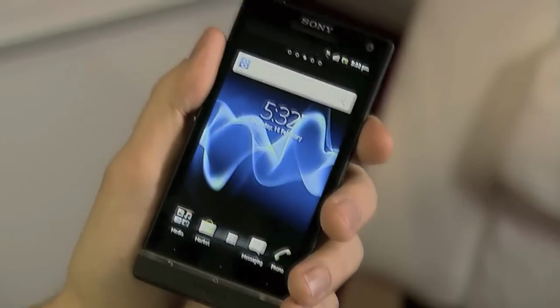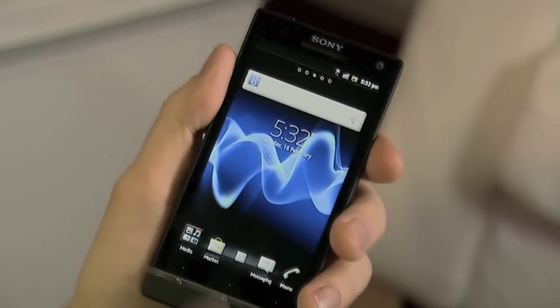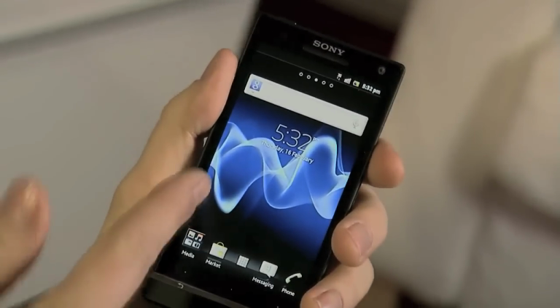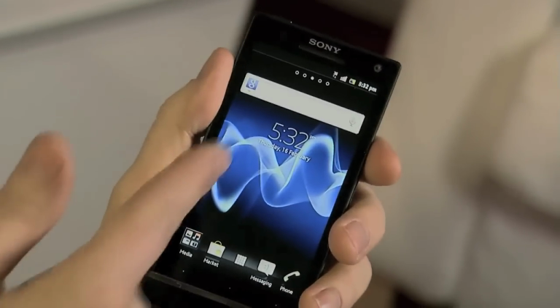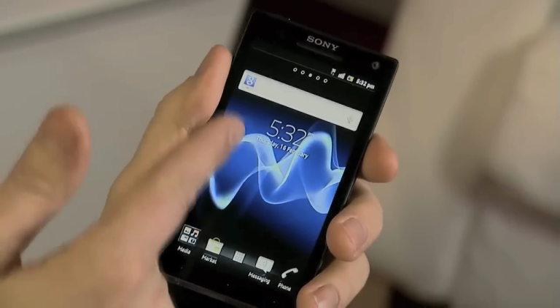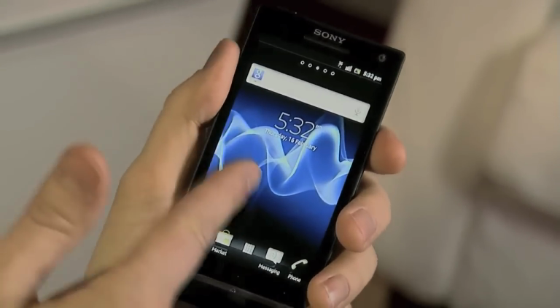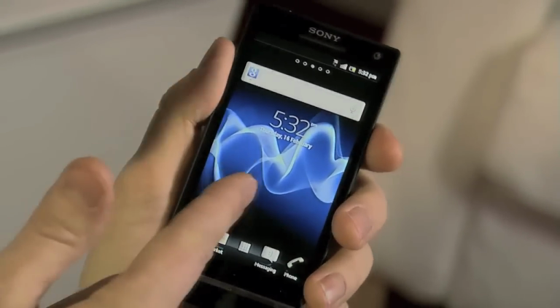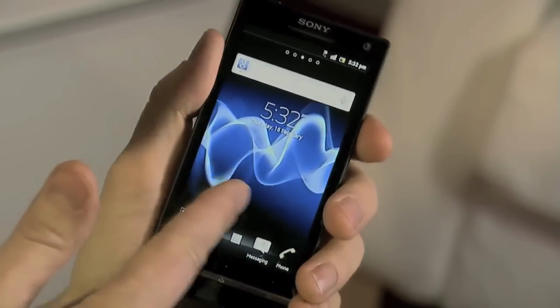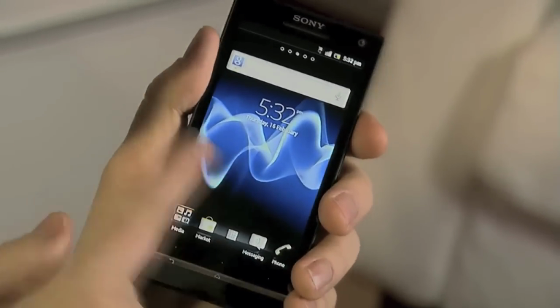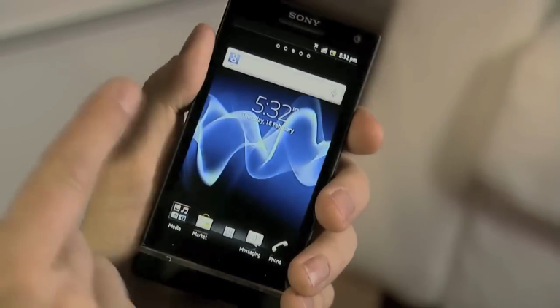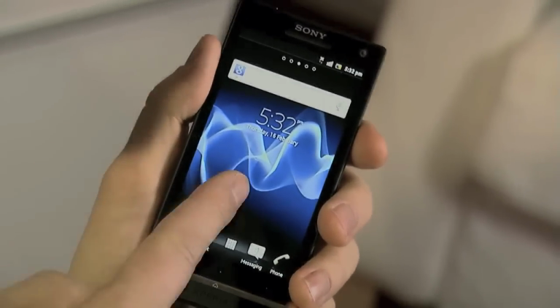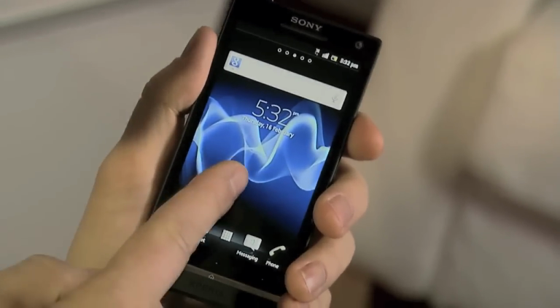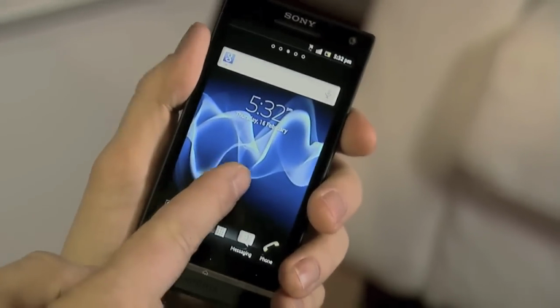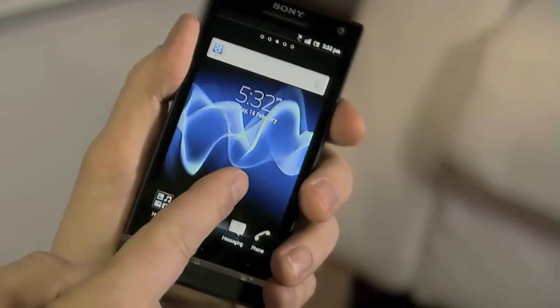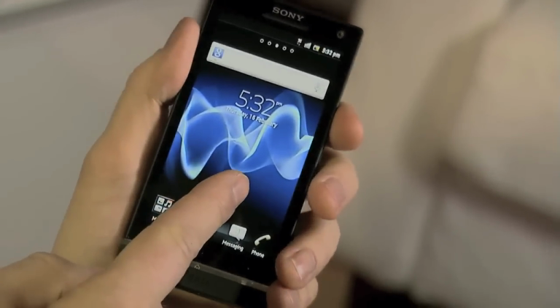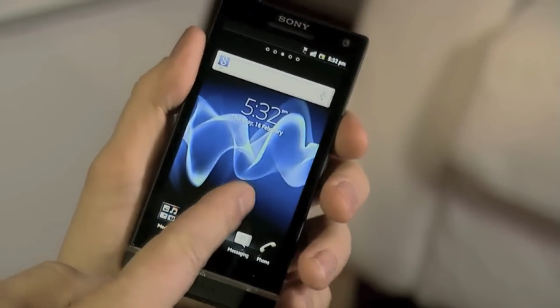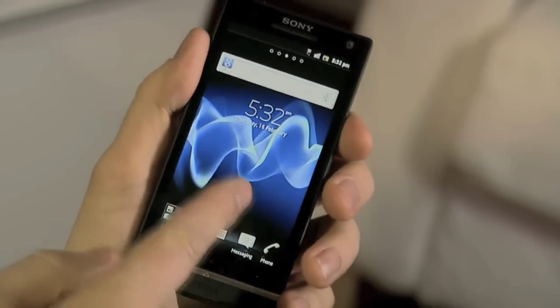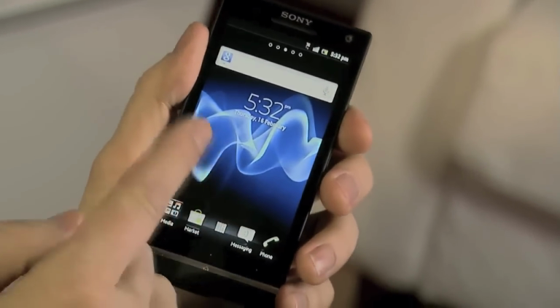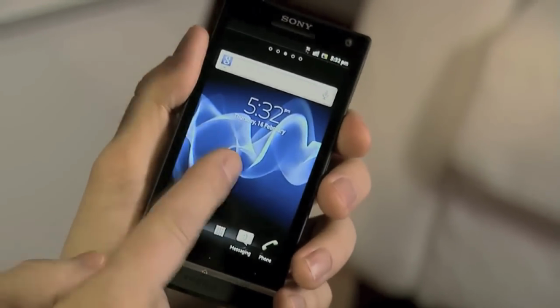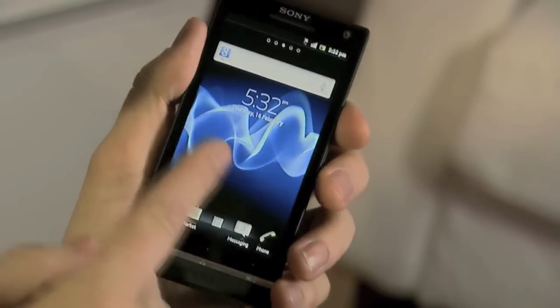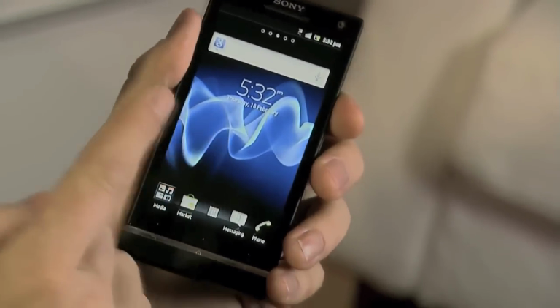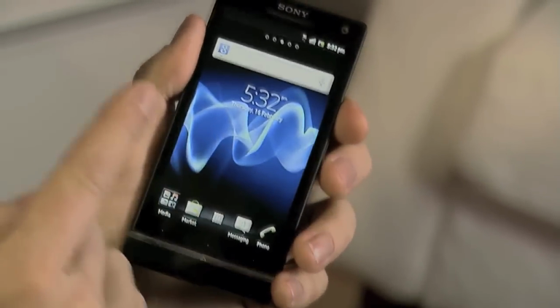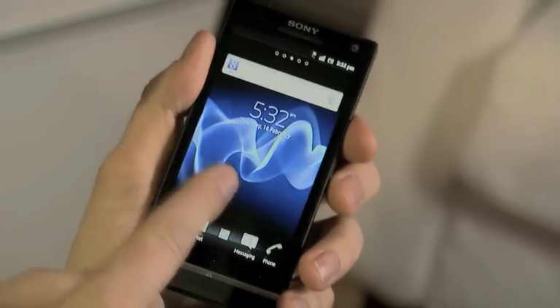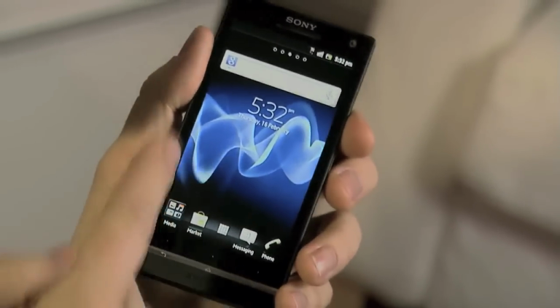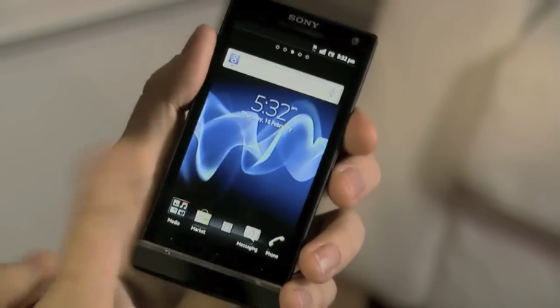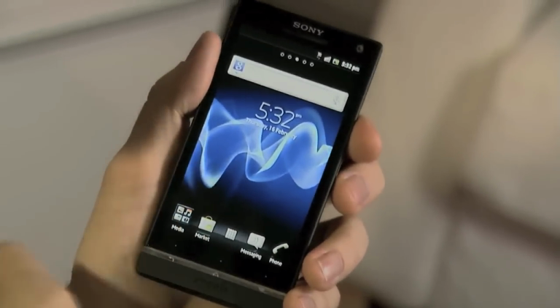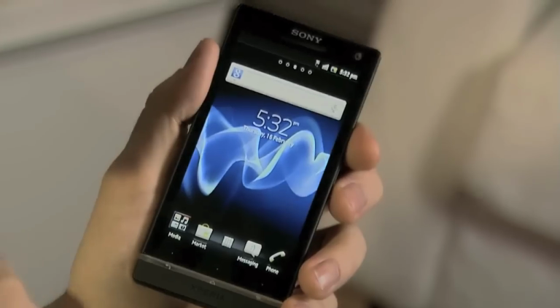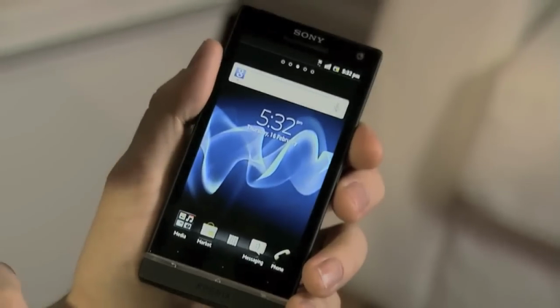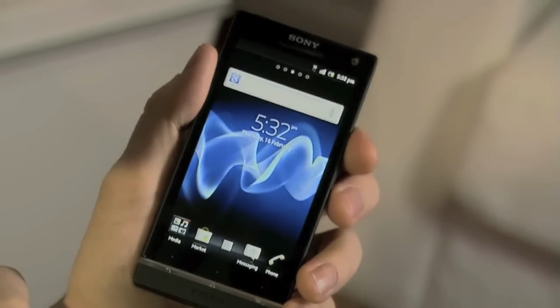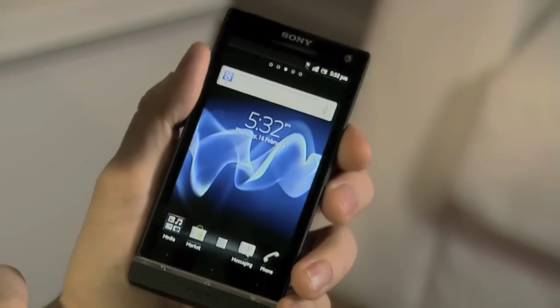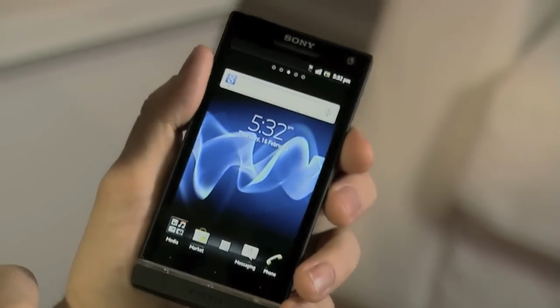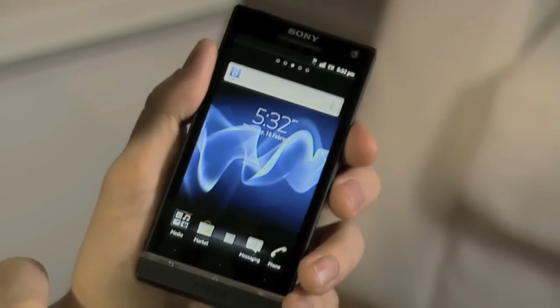Xperia S has a brilliant high-def screen display, as well as a fast 1.5 GHz dual-core processor.